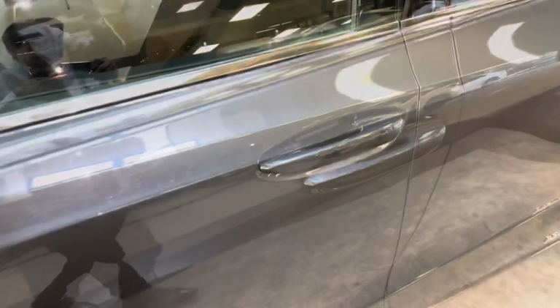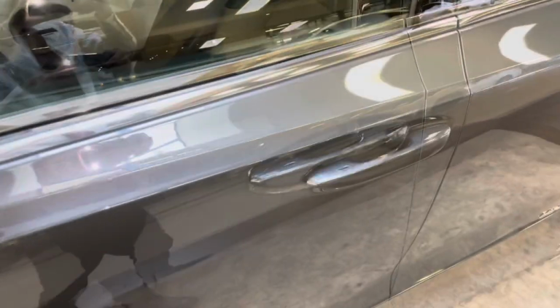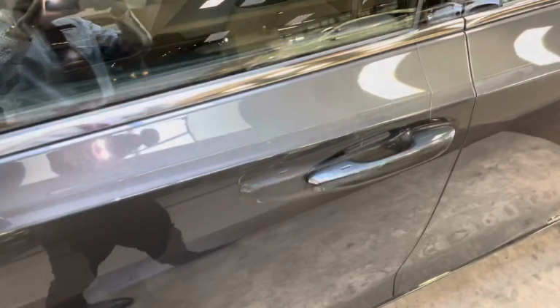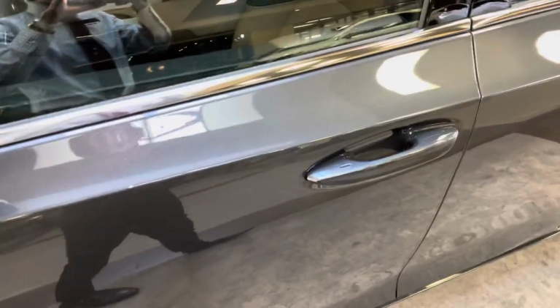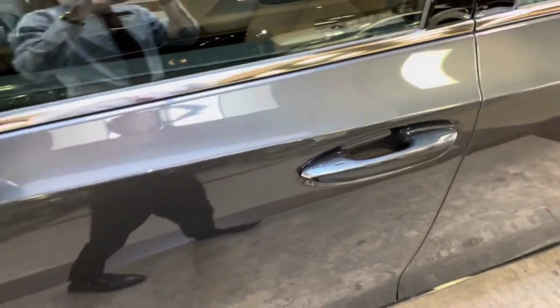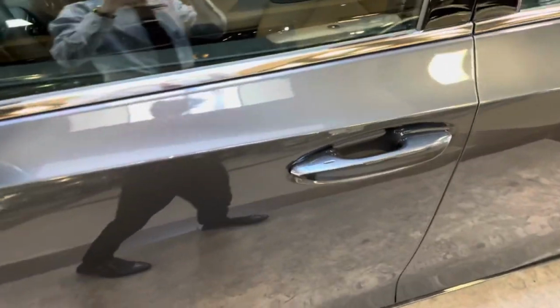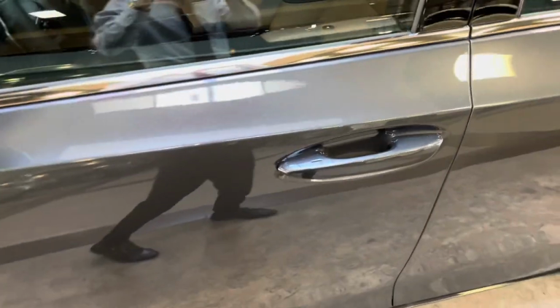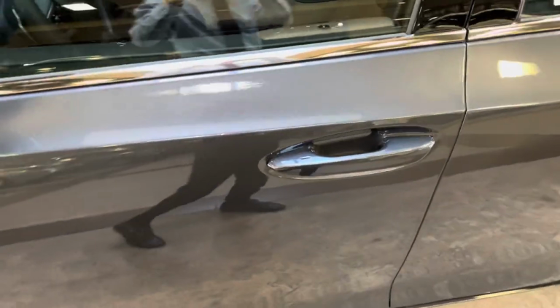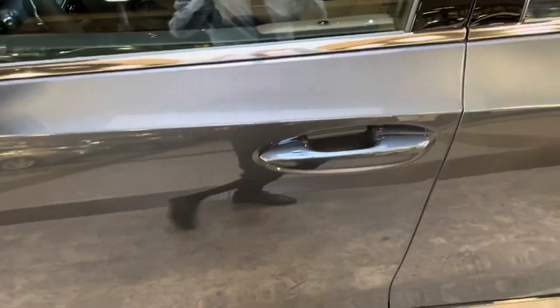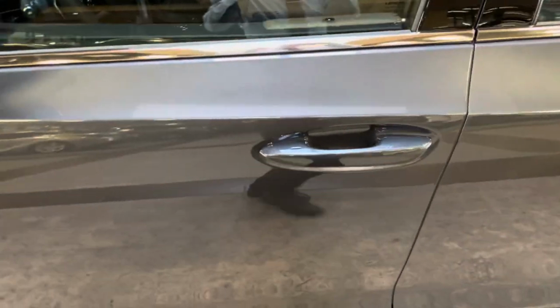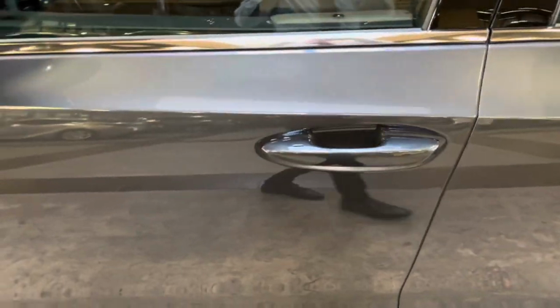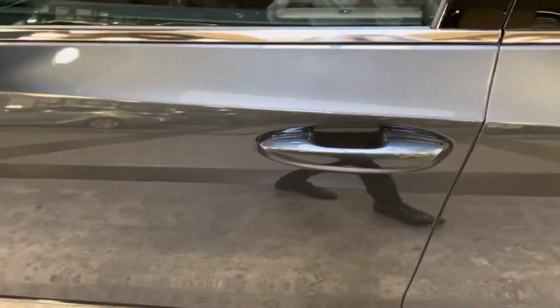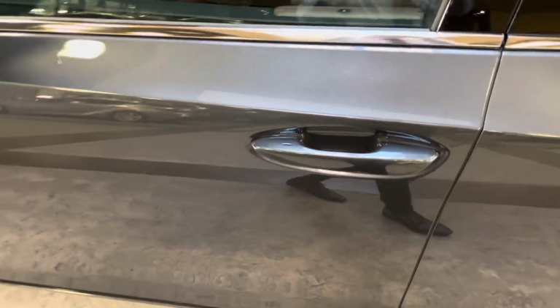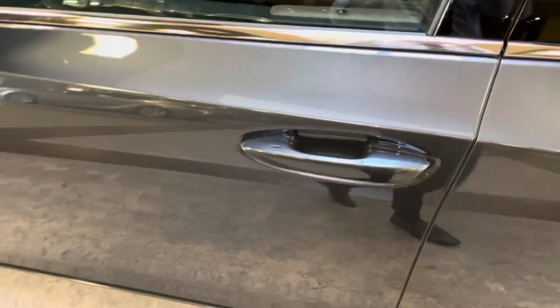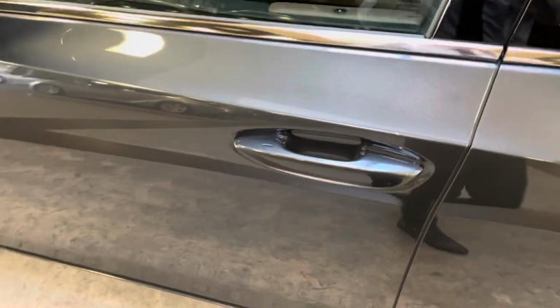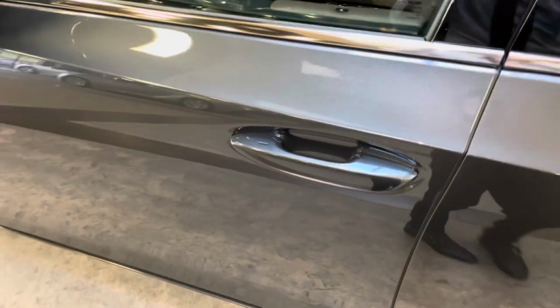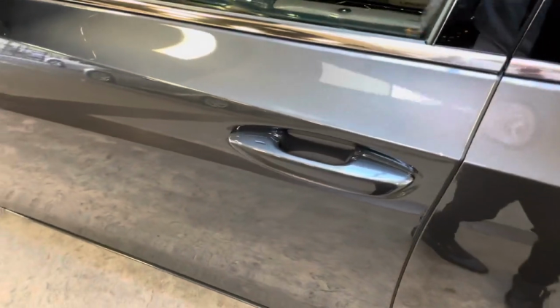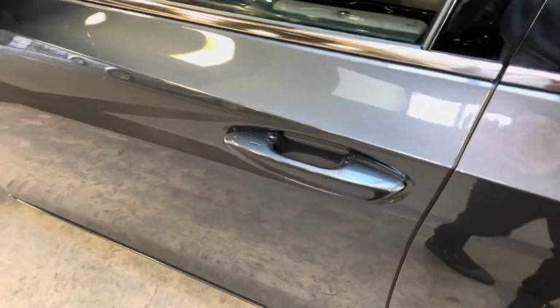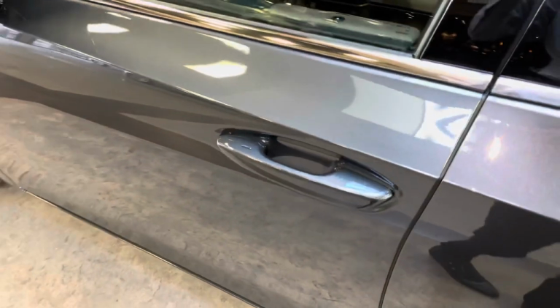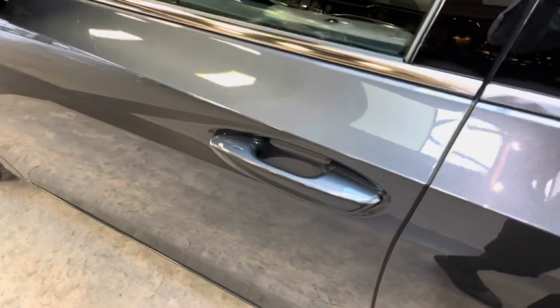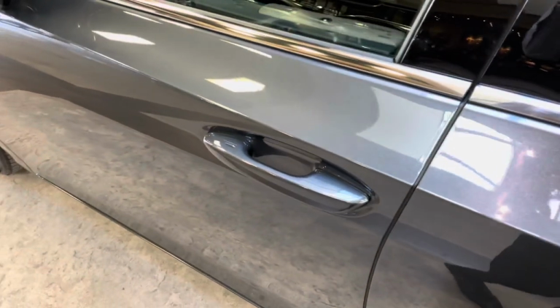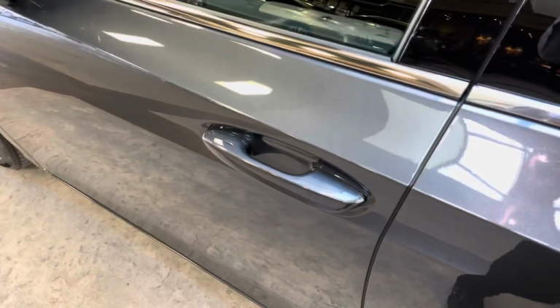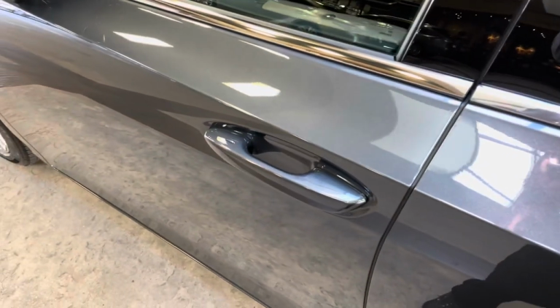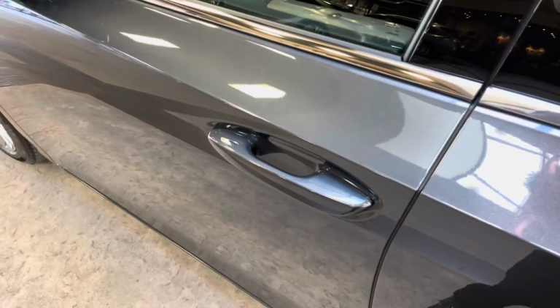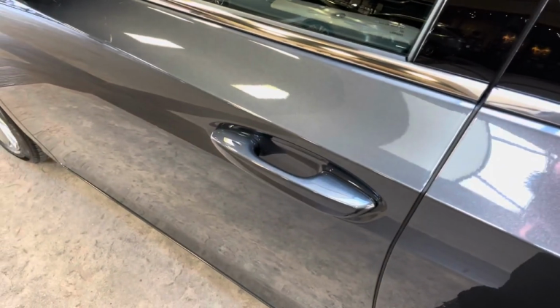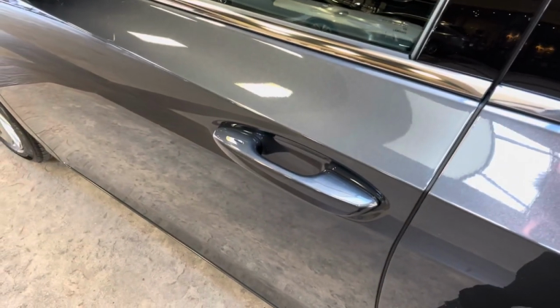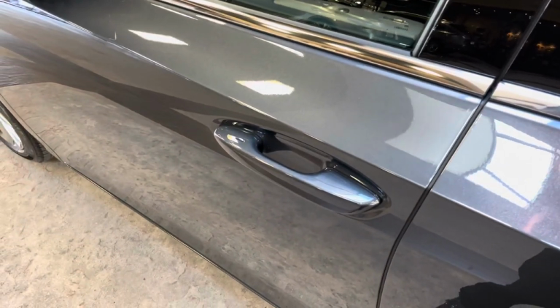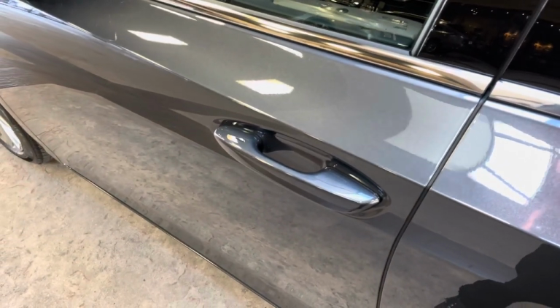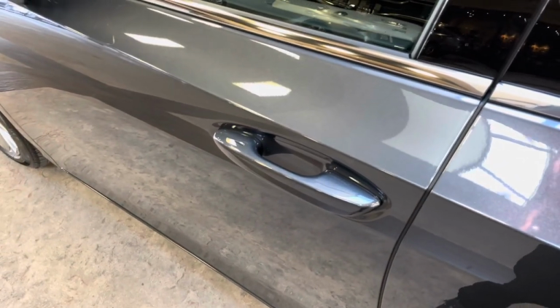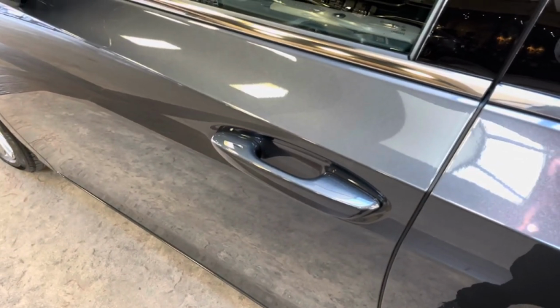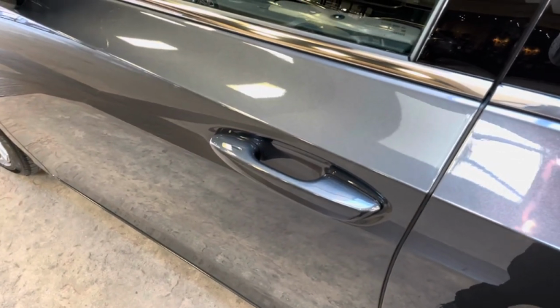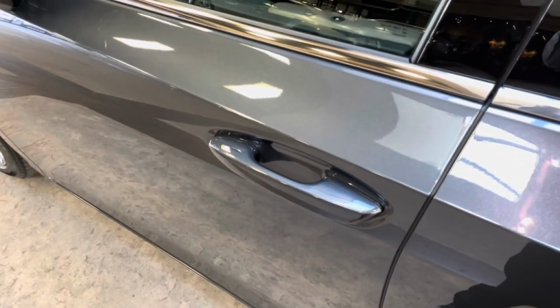This vehicle is equipped with keyless entry. With our key fob, we can go ahead and unlock the vehicle.